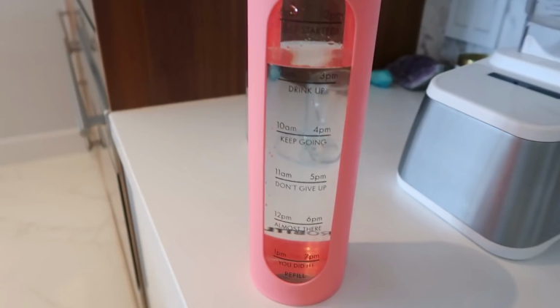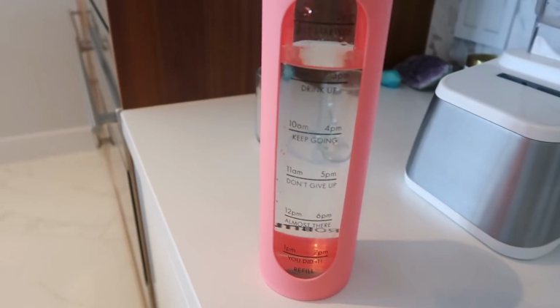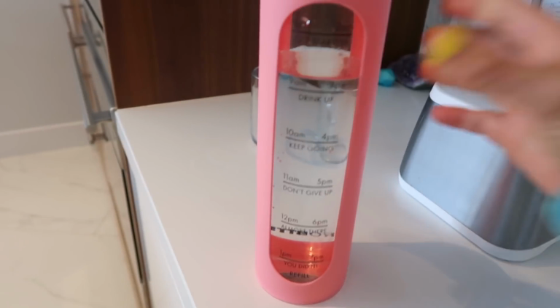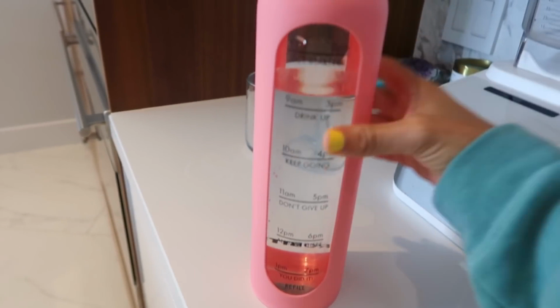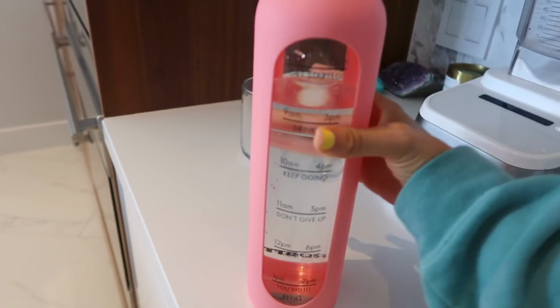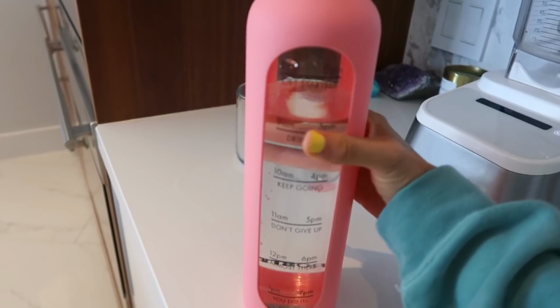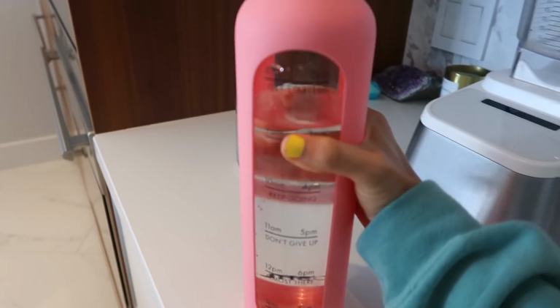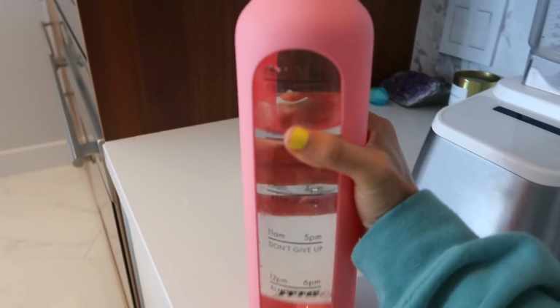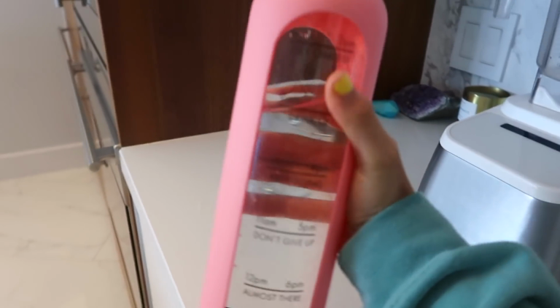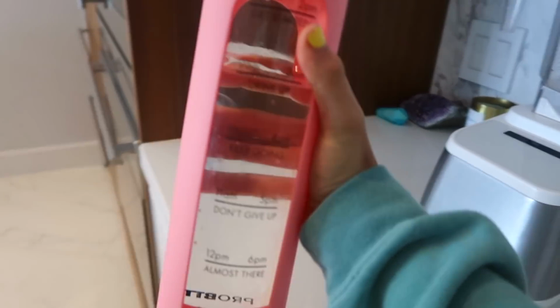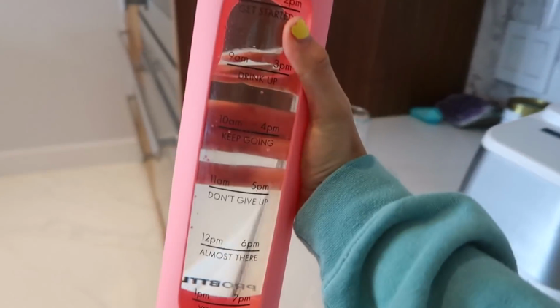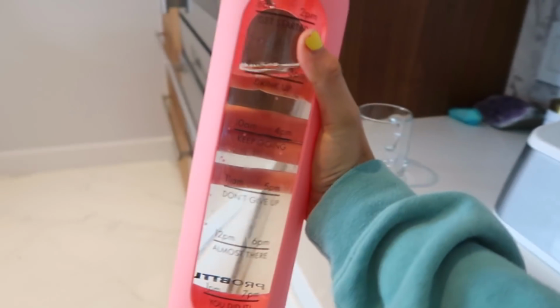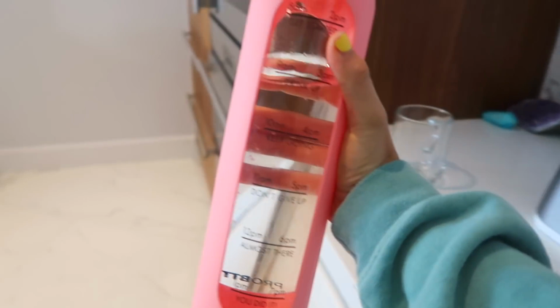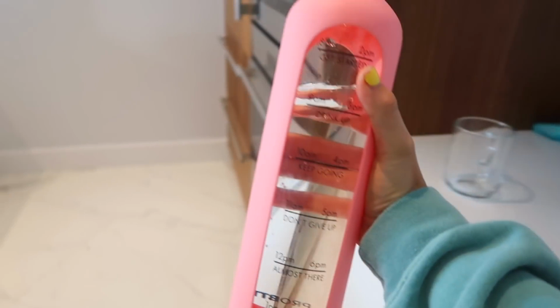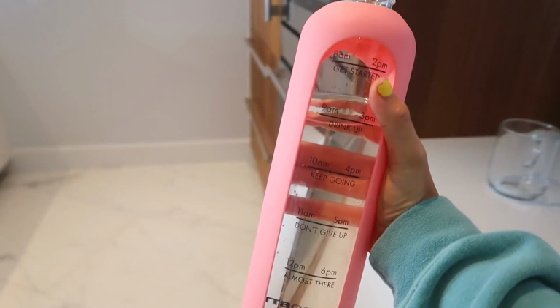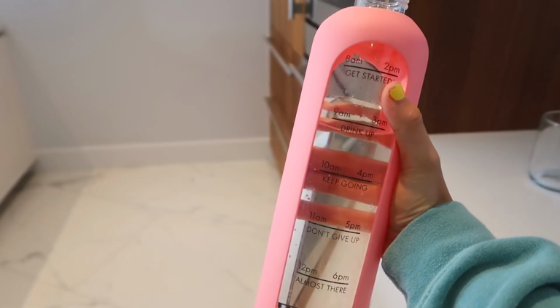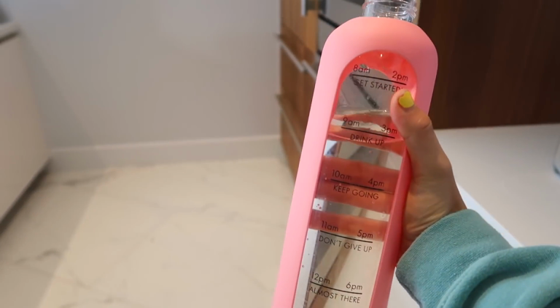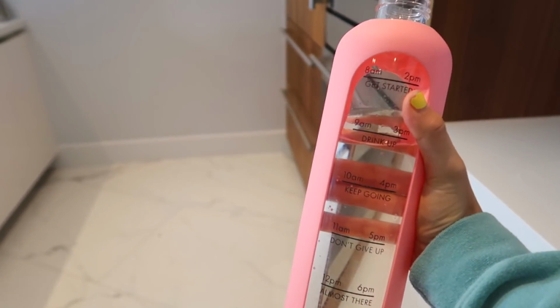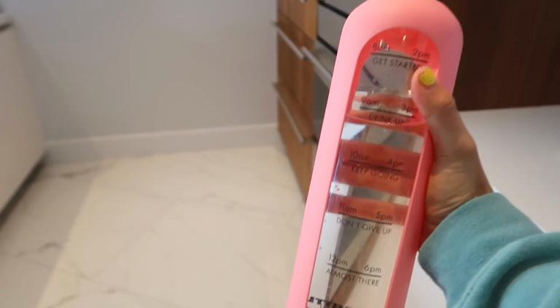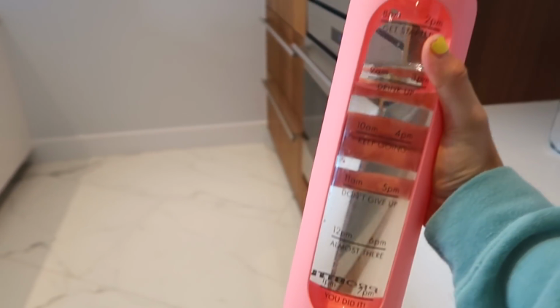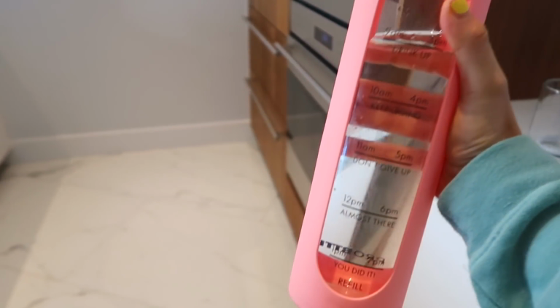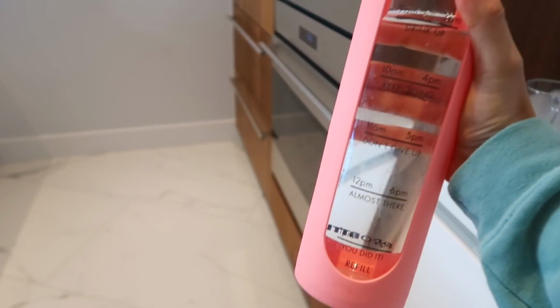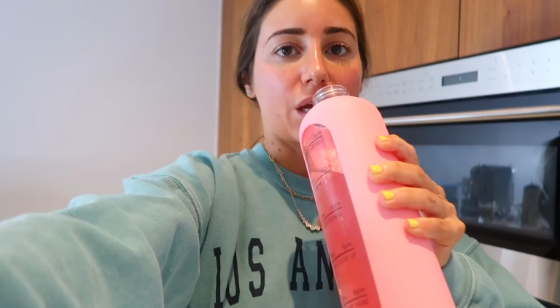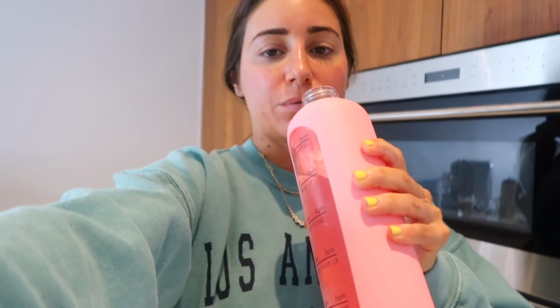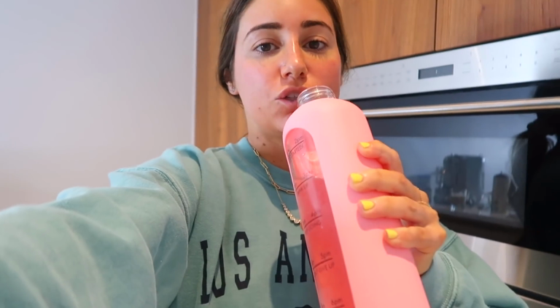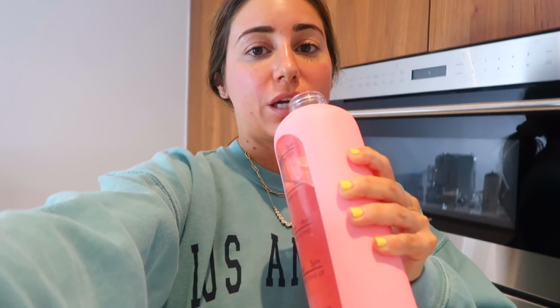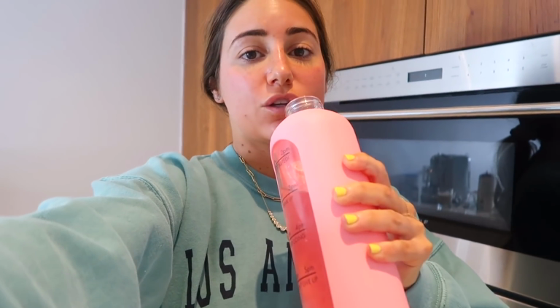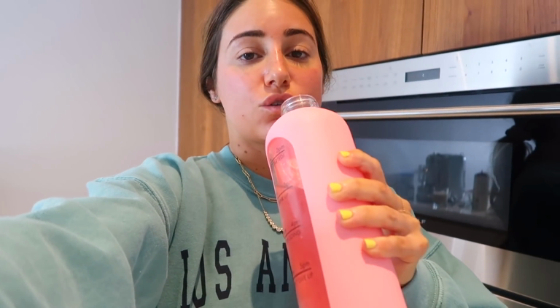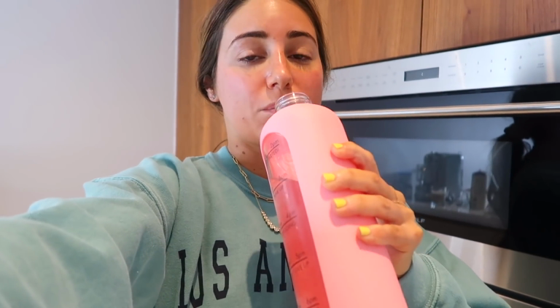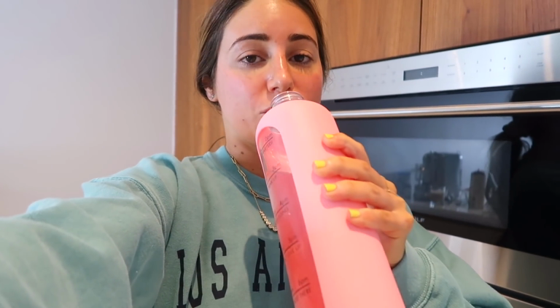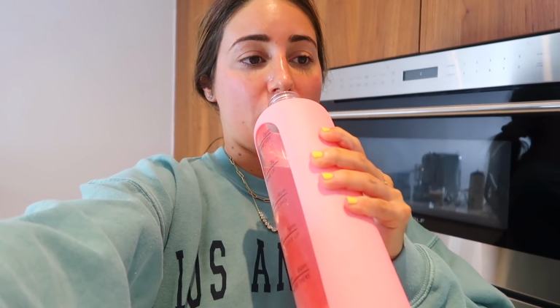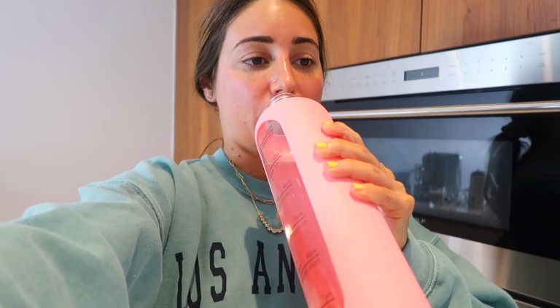This is my current favorite thing — this glass motivational water bottle. It gets me to drink so much water.